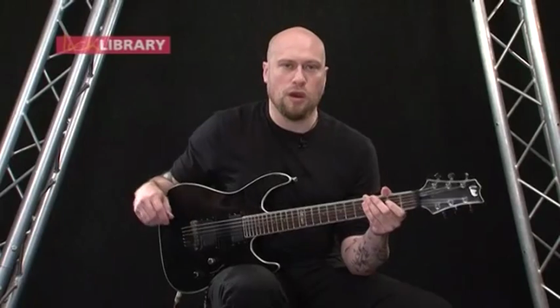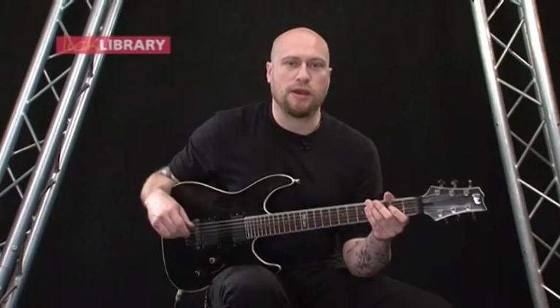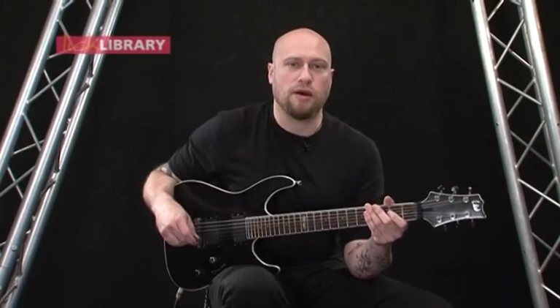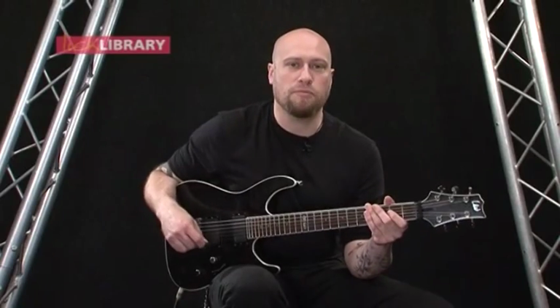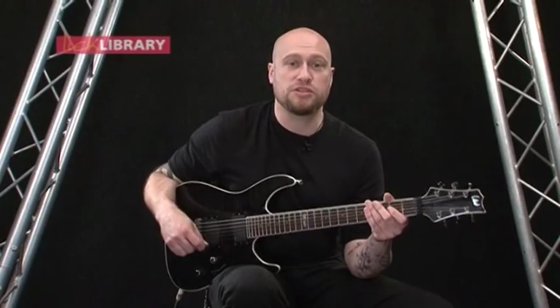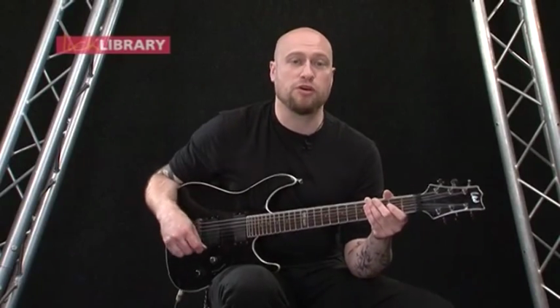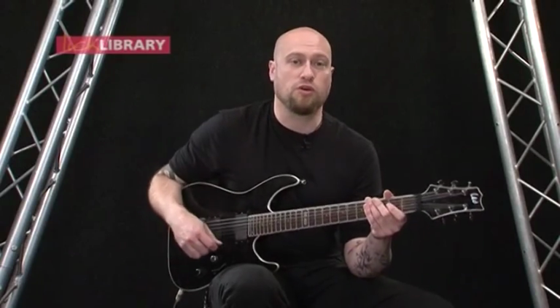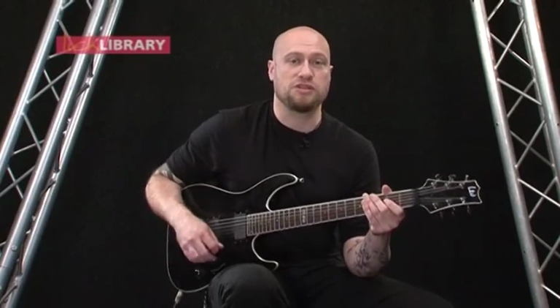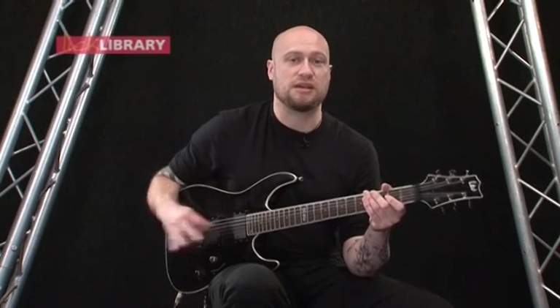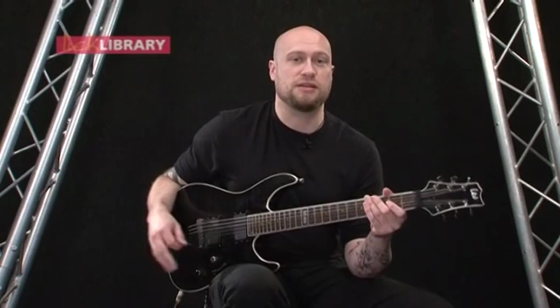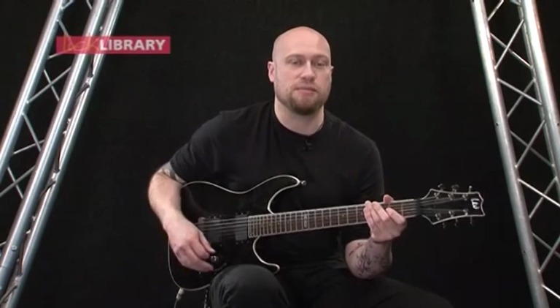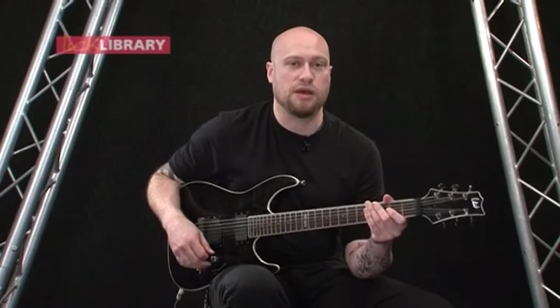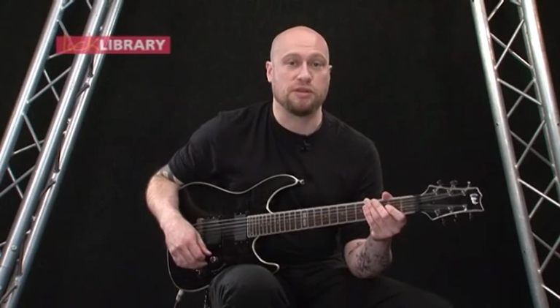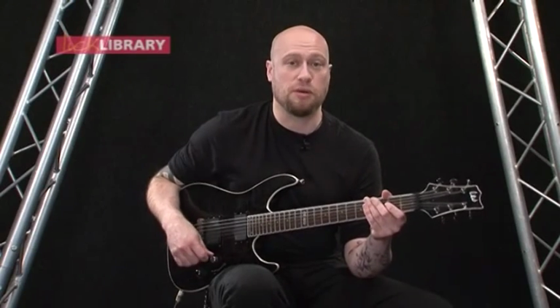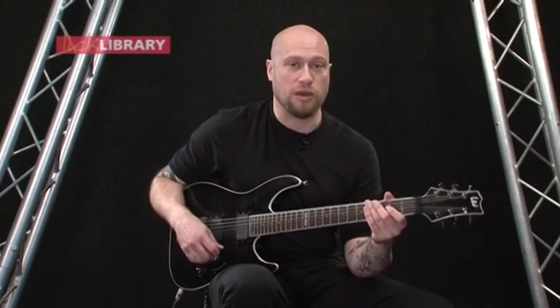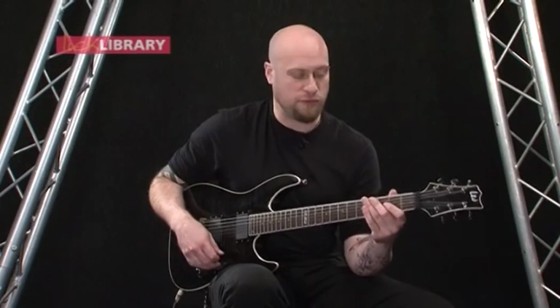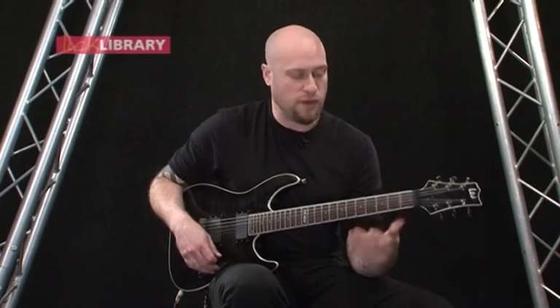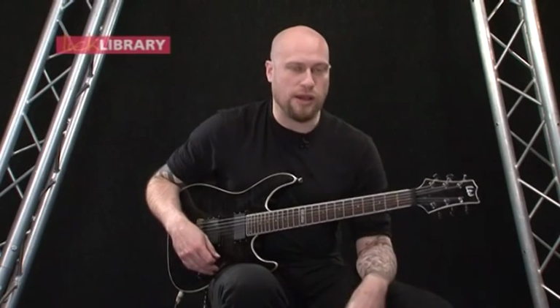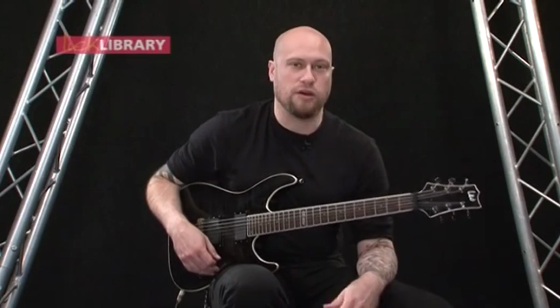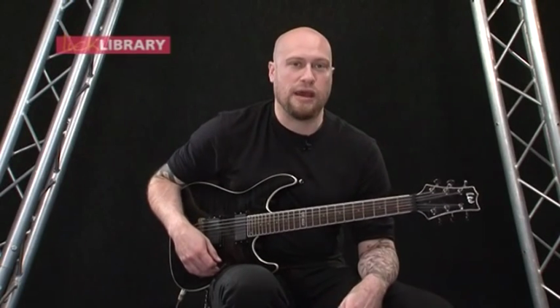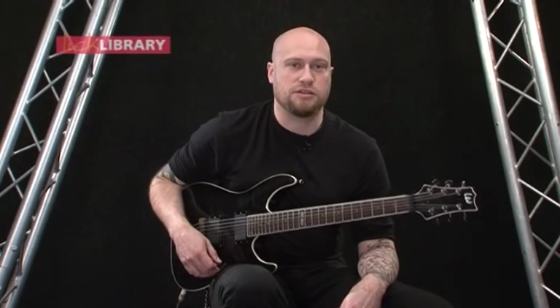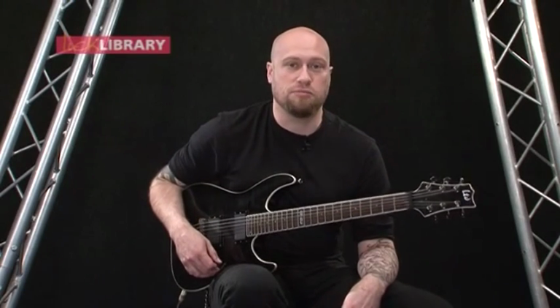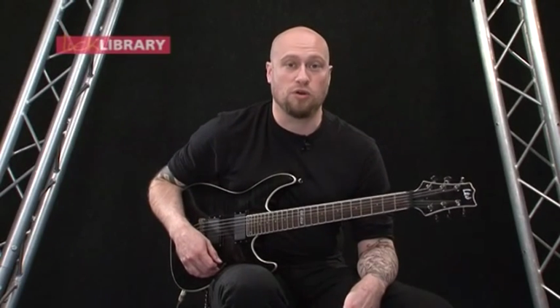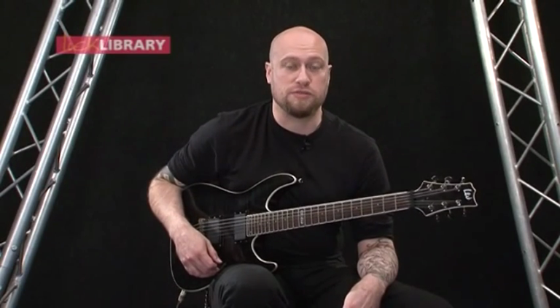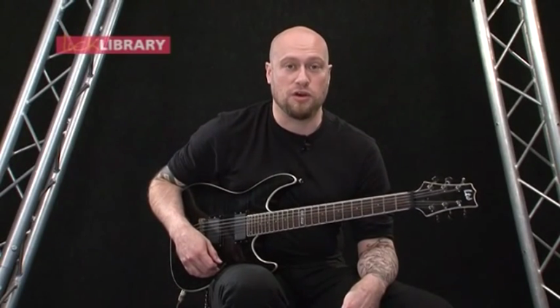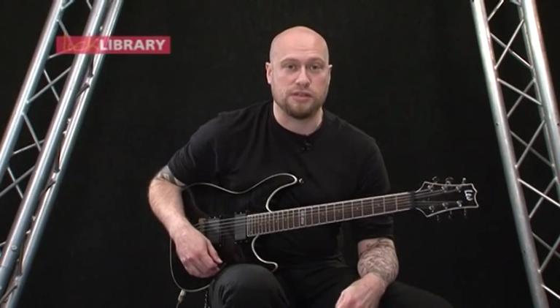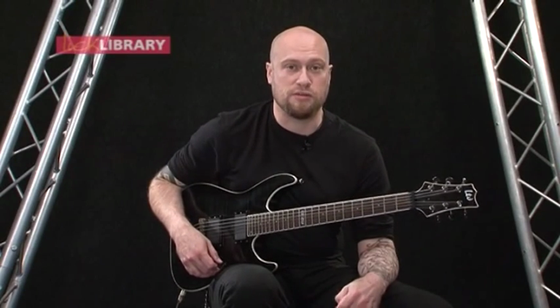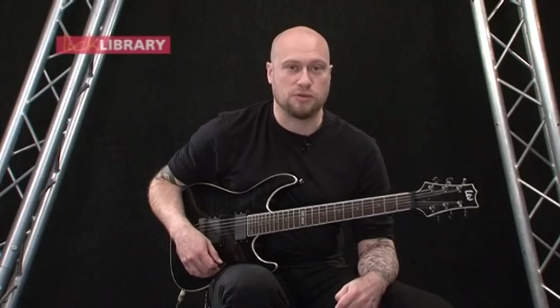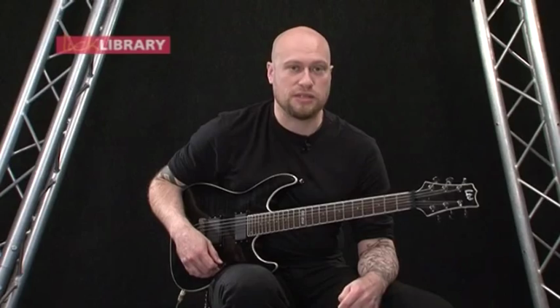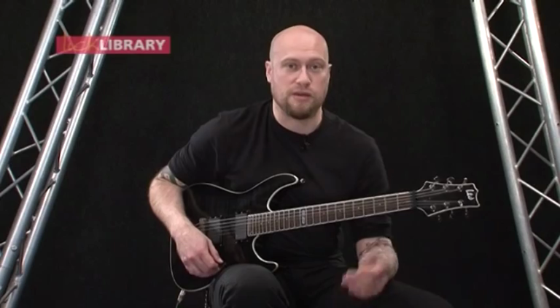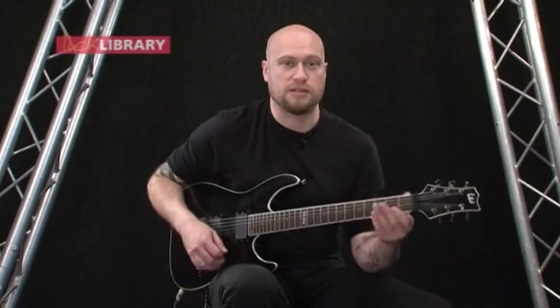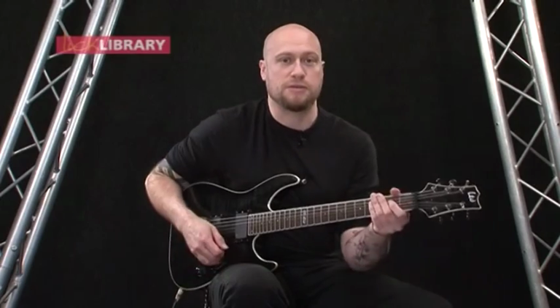The 2nd chorus is exactly the same as that, but it's double the length and it adds some octave slides in there as well, so let's see how that sounds.